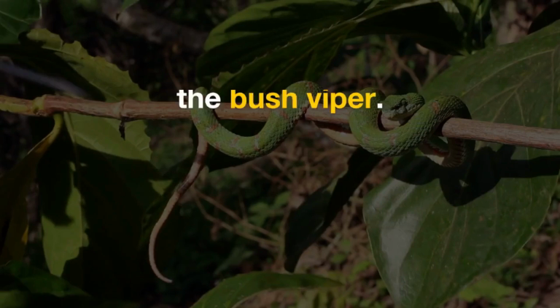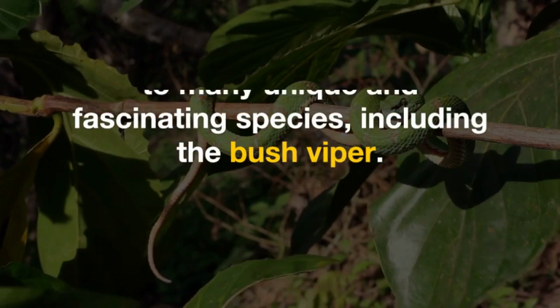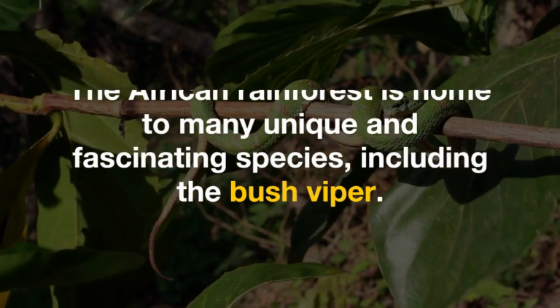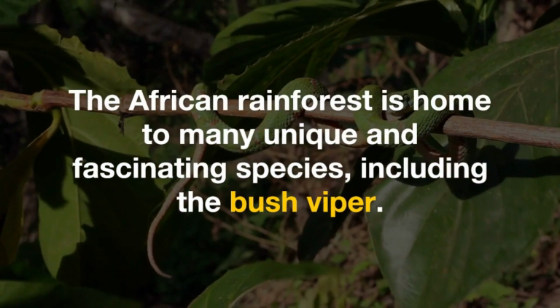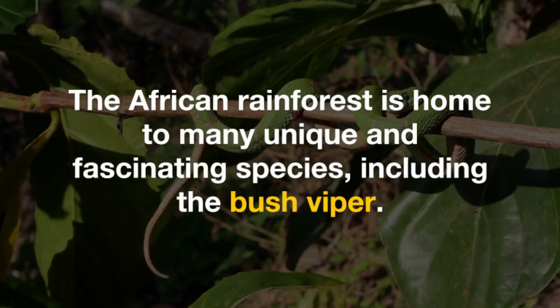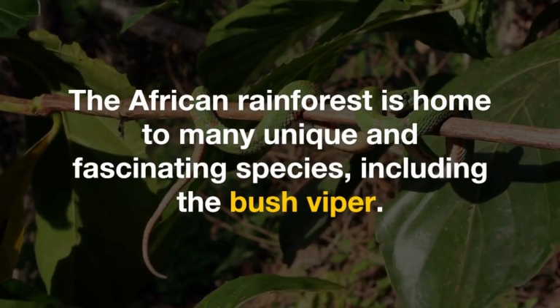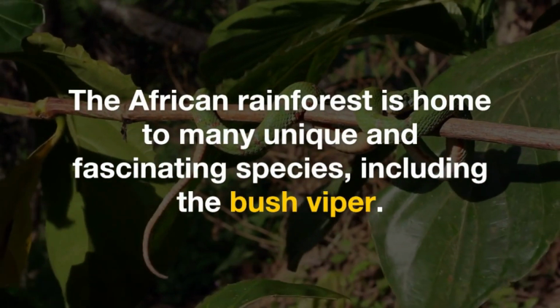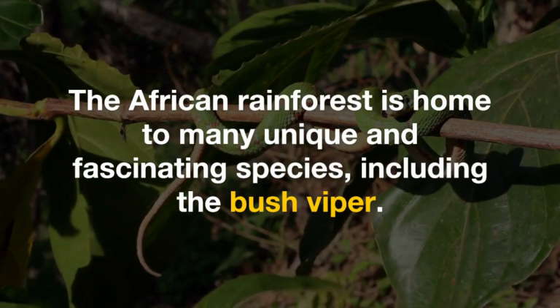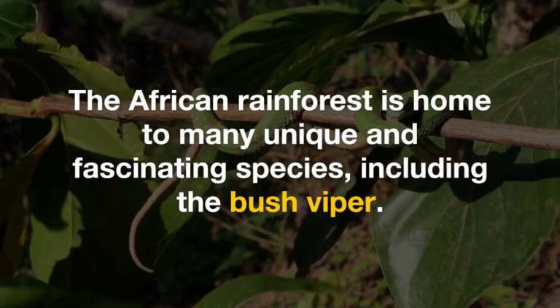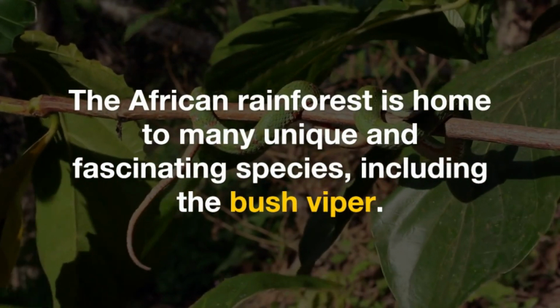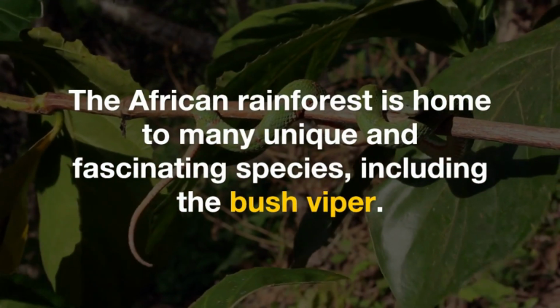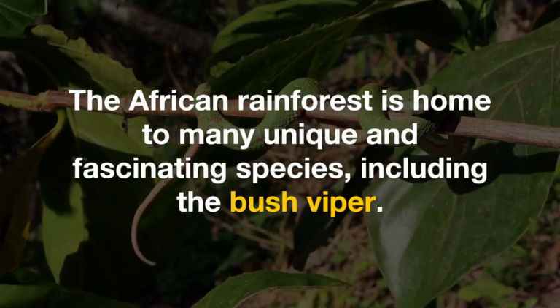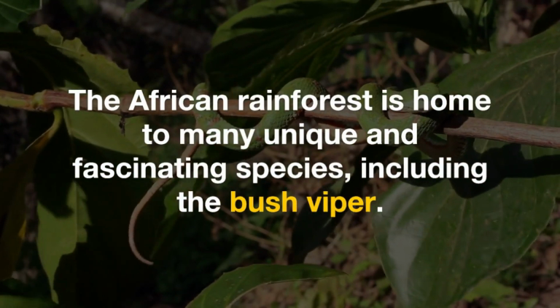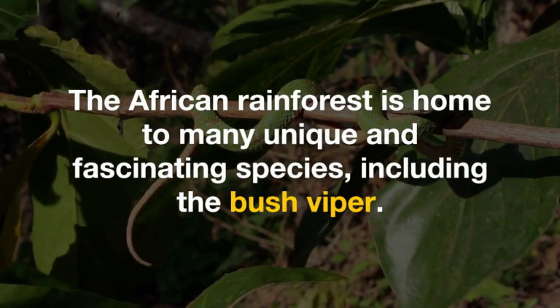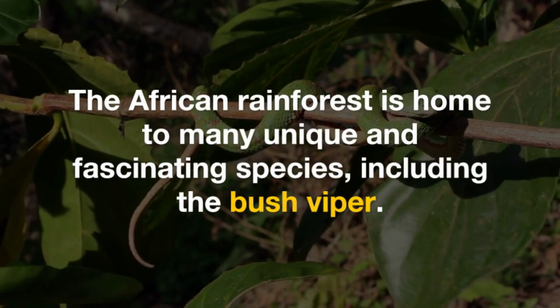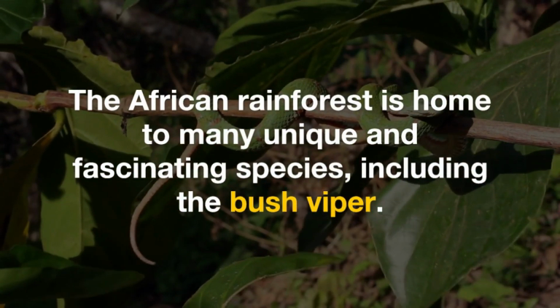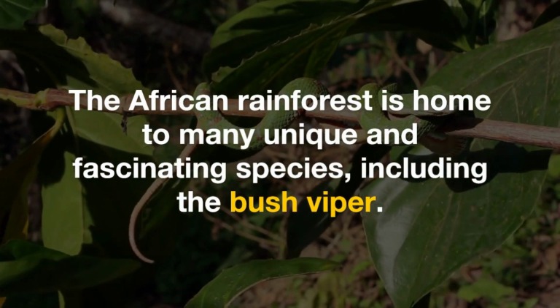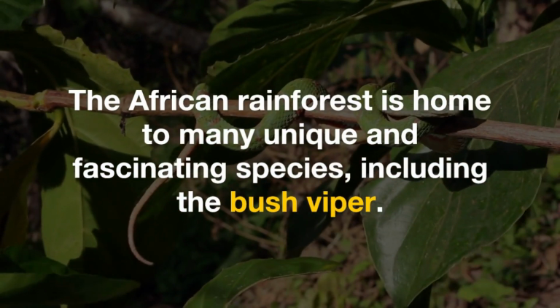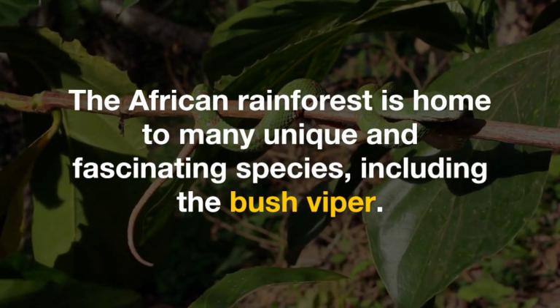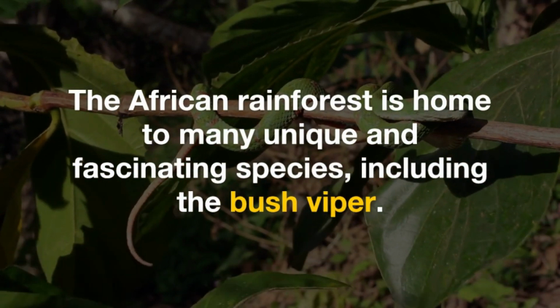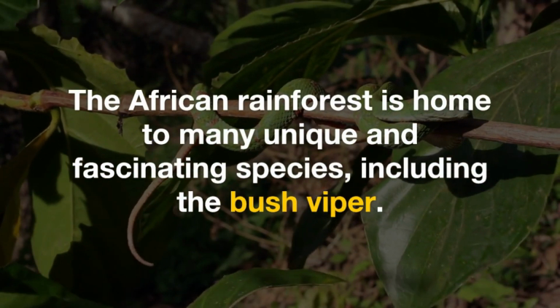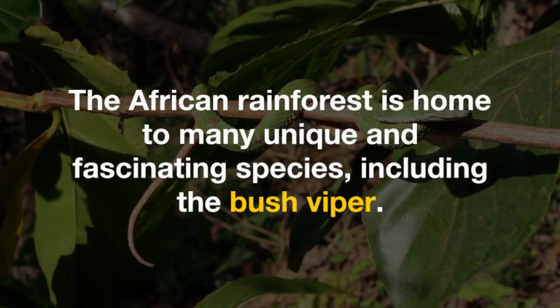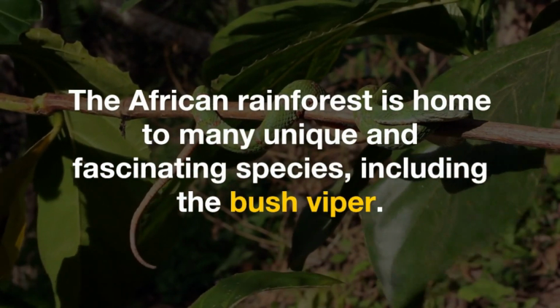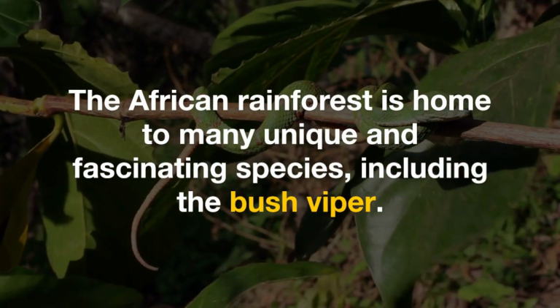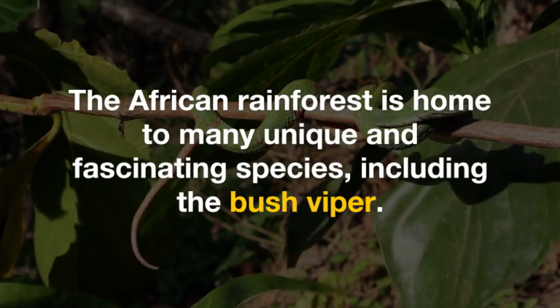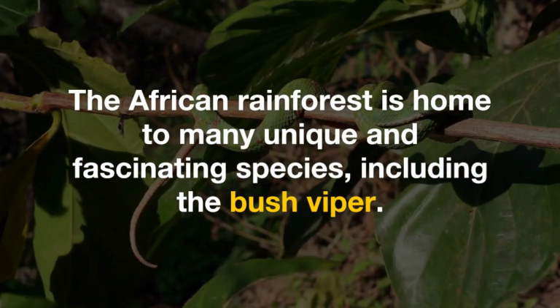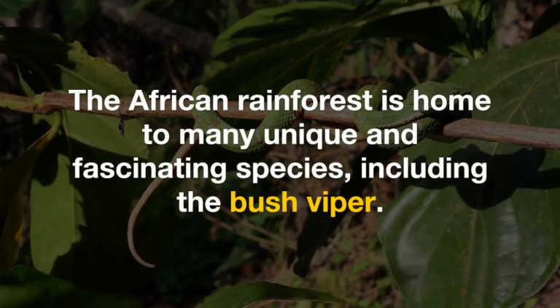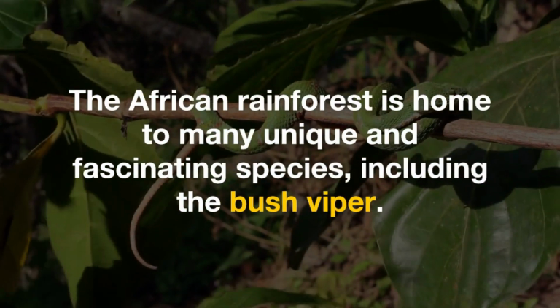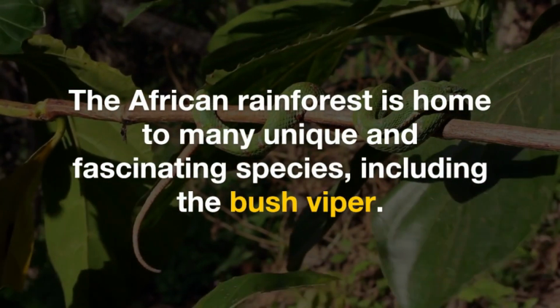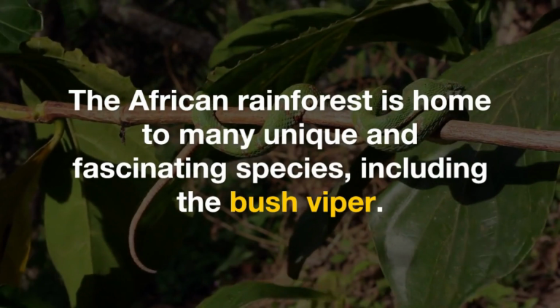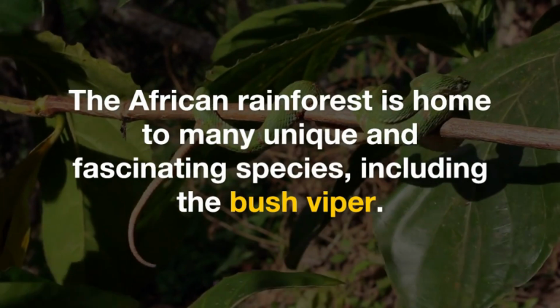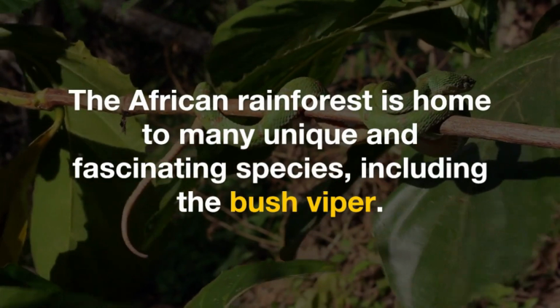The African rainforest is home to many unique and fascinating species, including the bush viper.